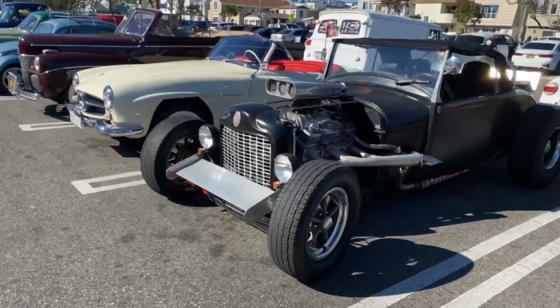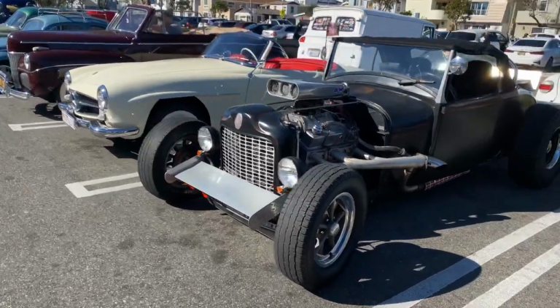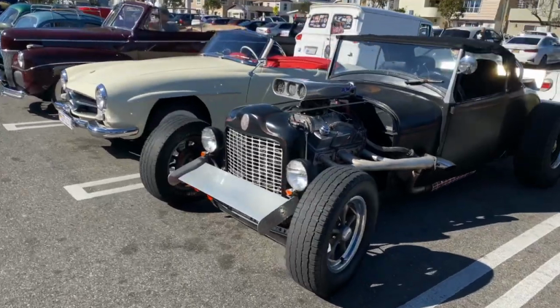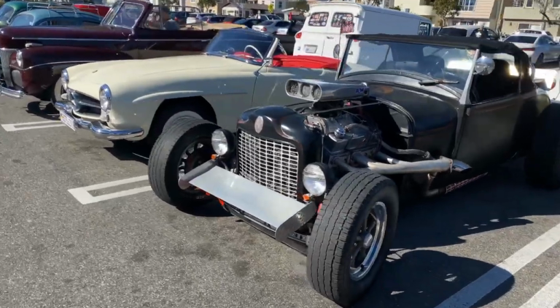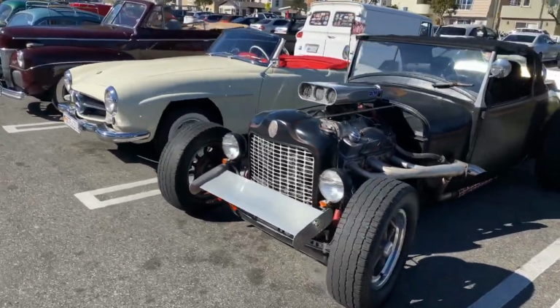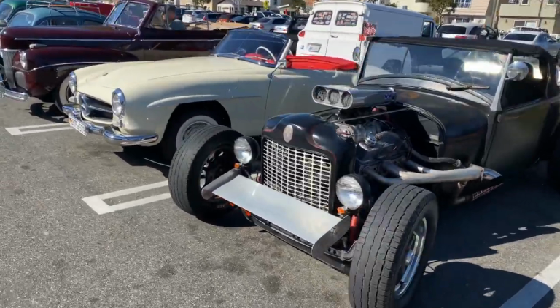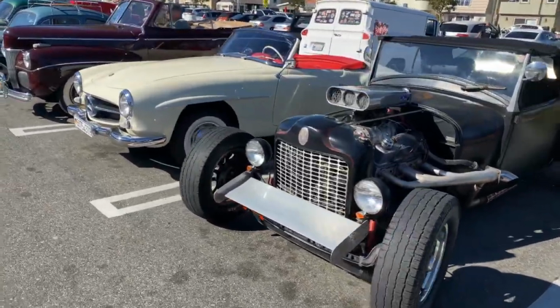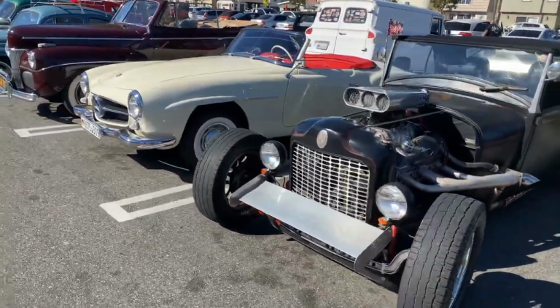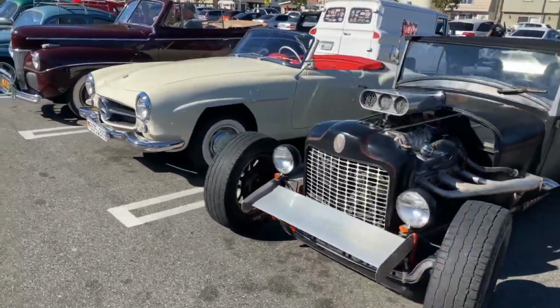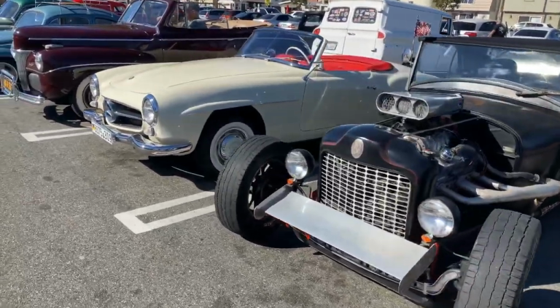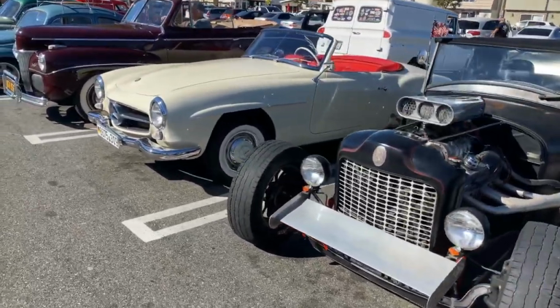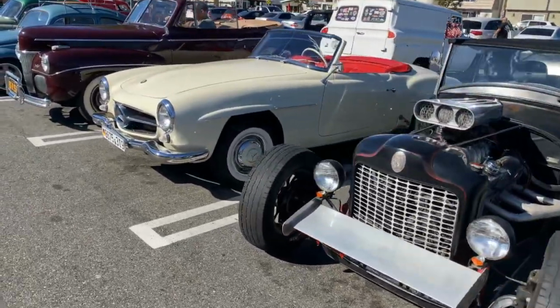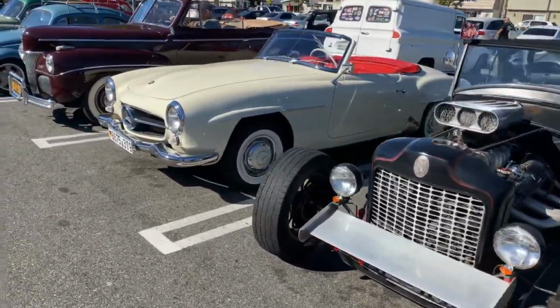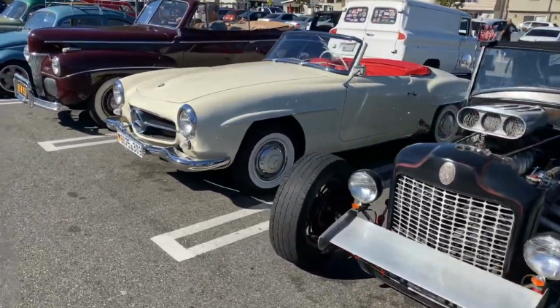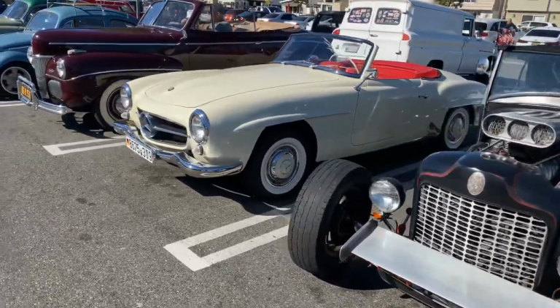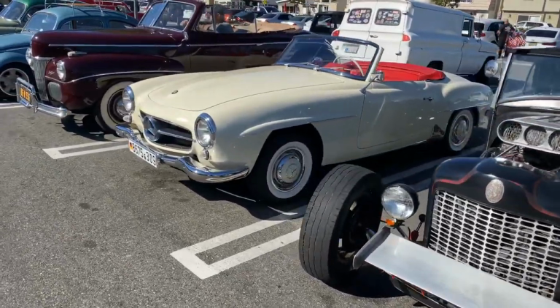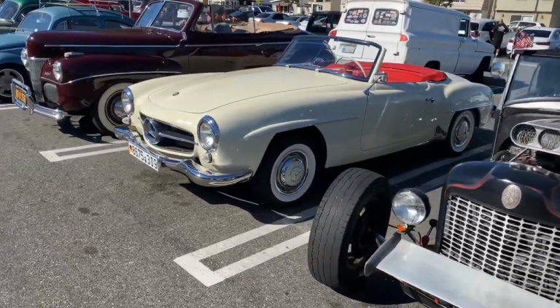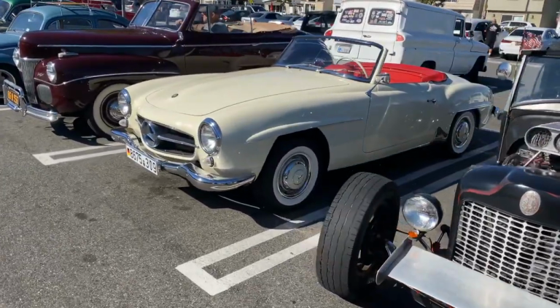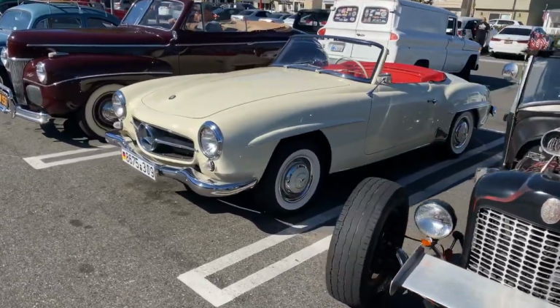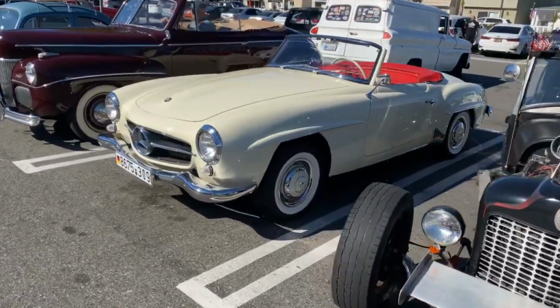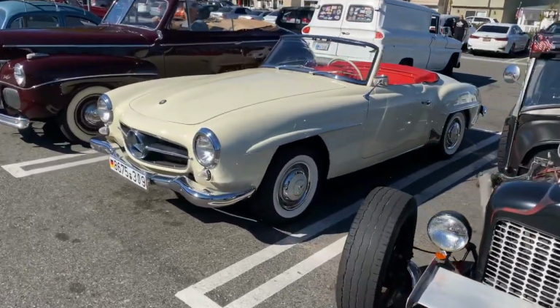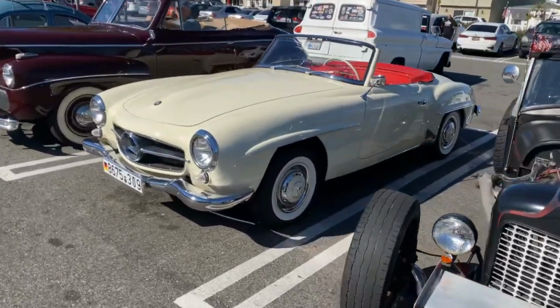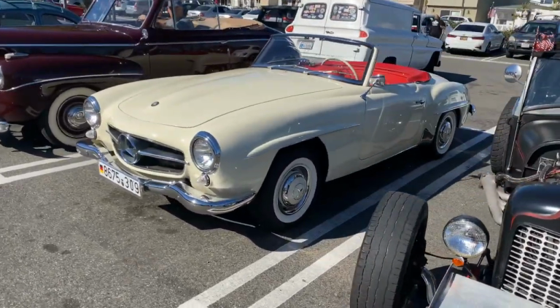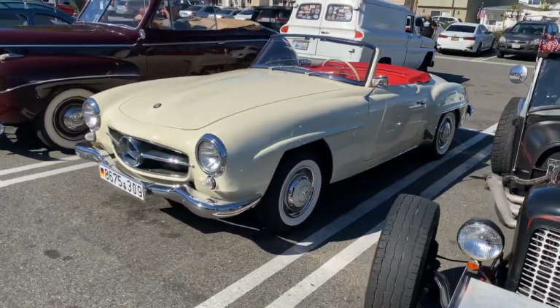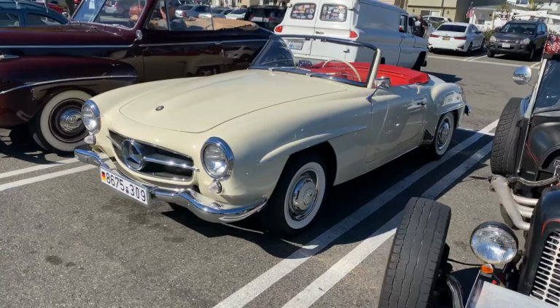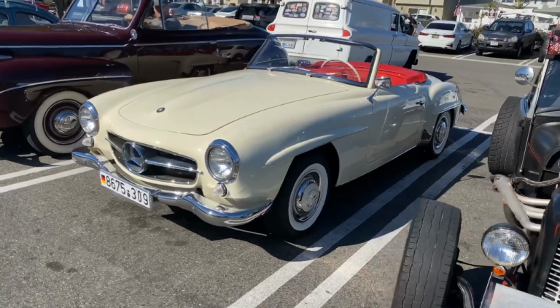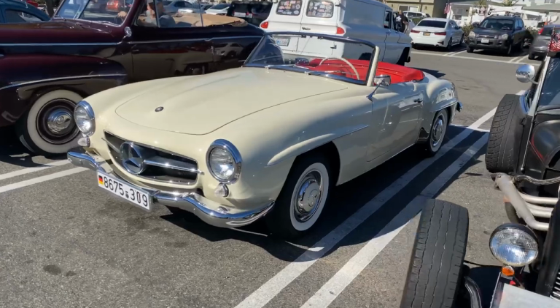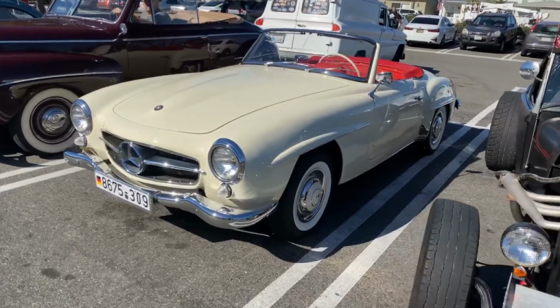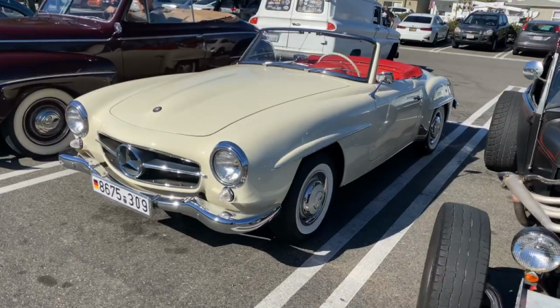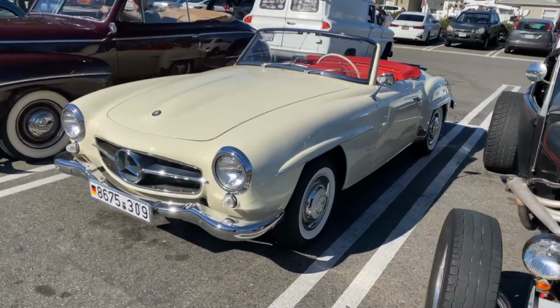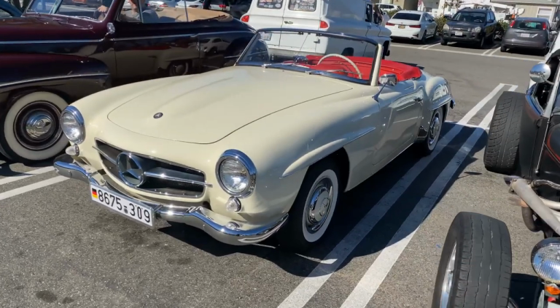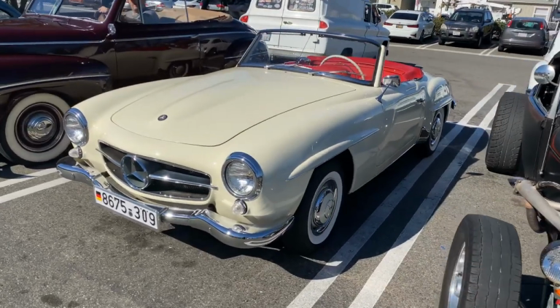This is our car of the week — Chris Ball's '55 S190.